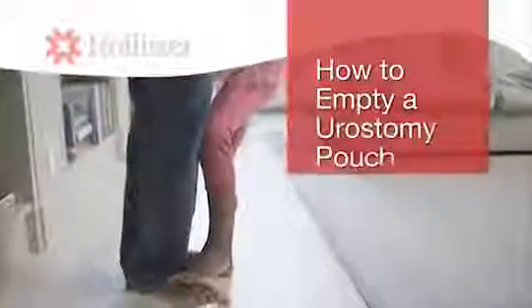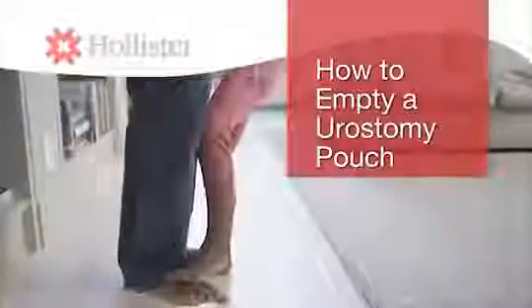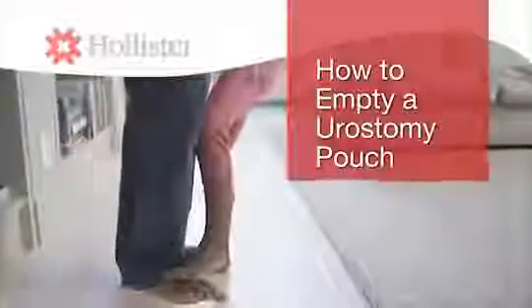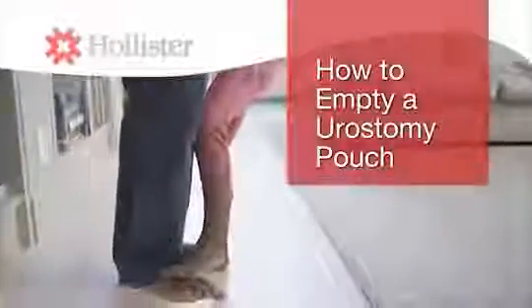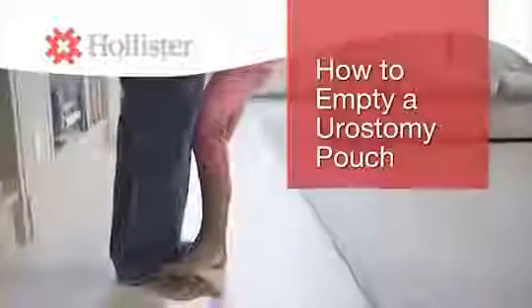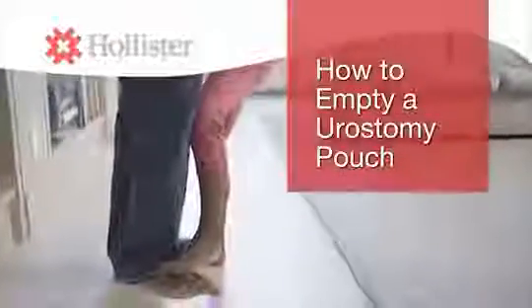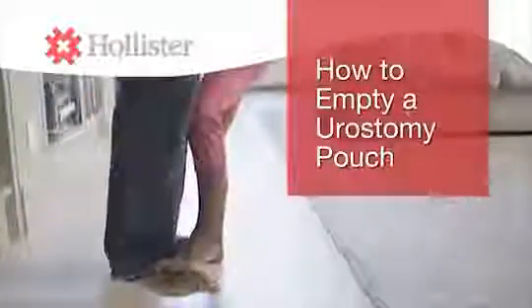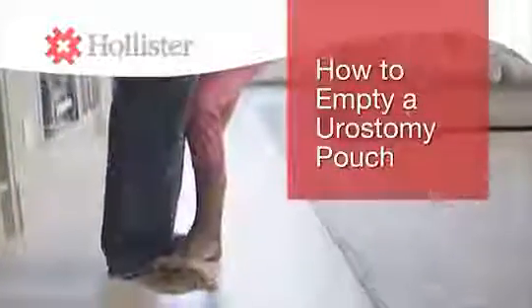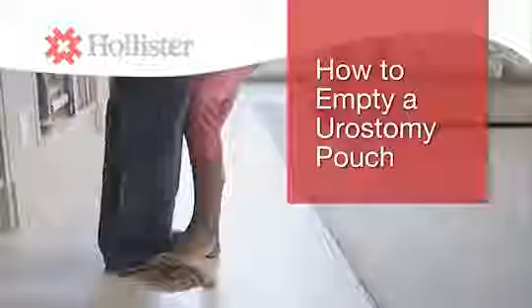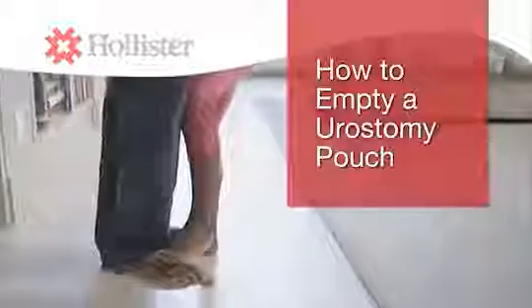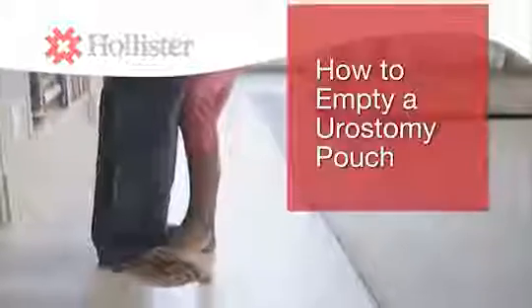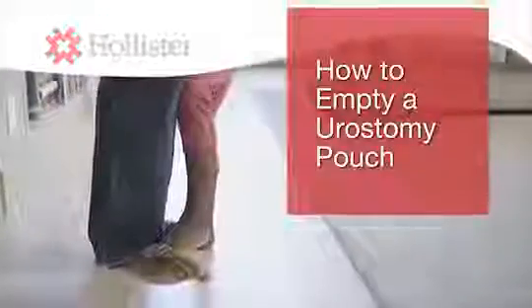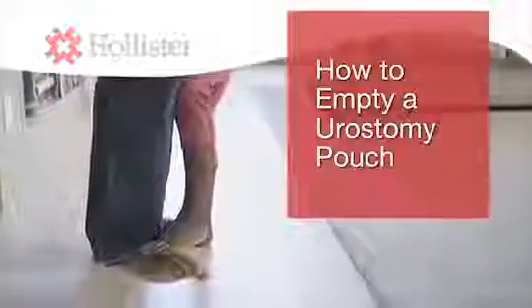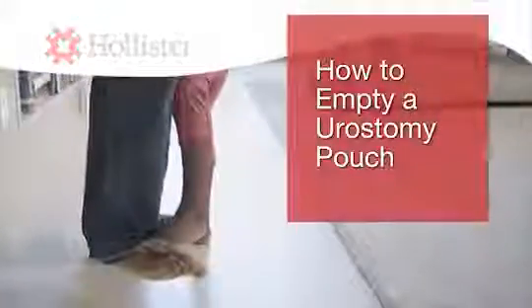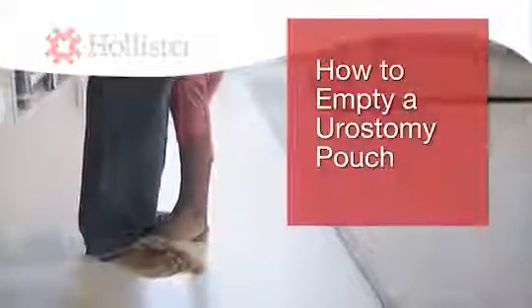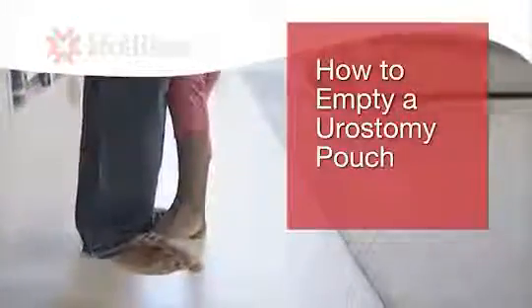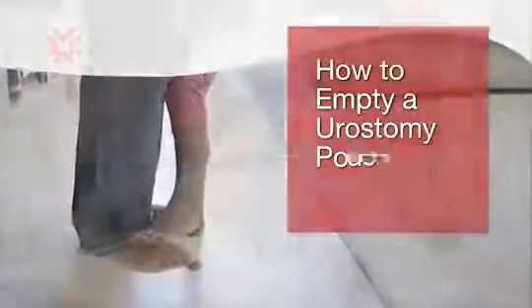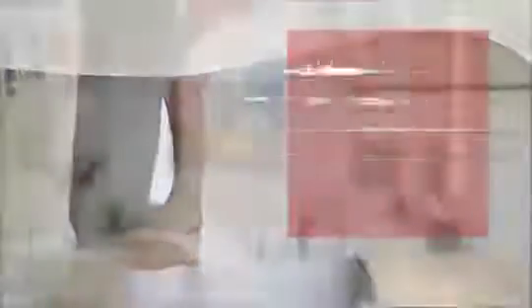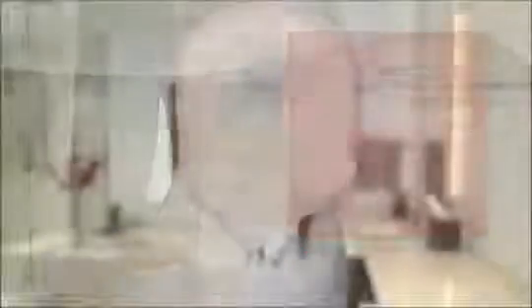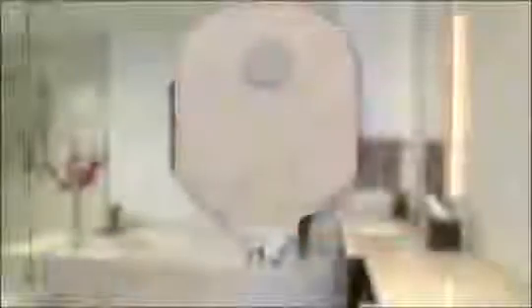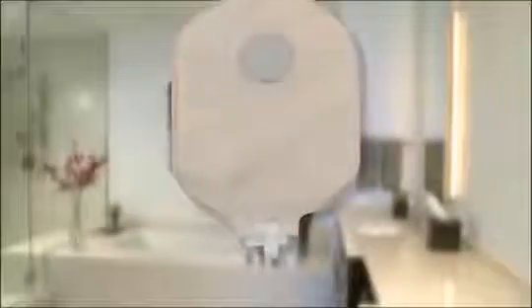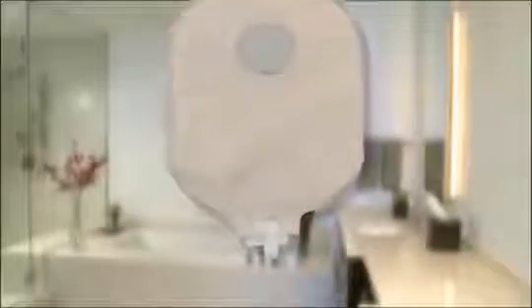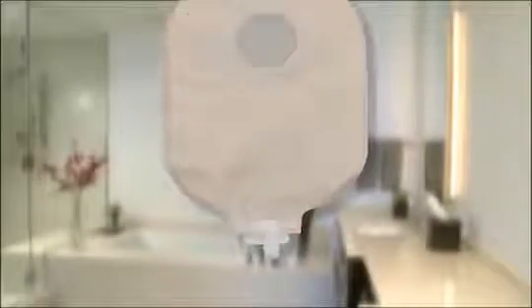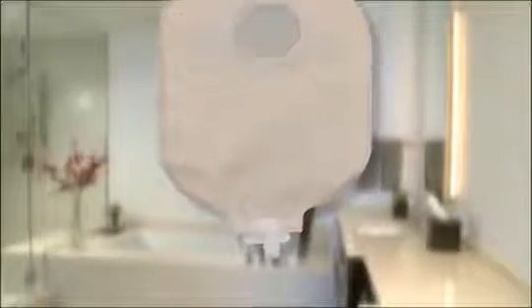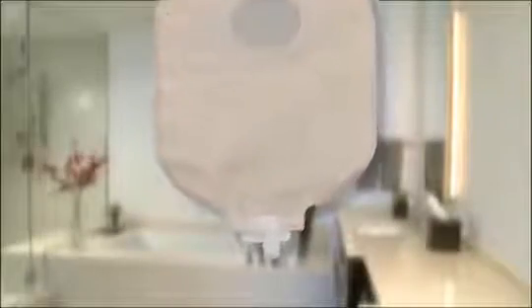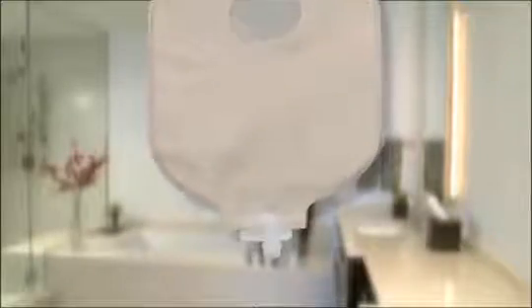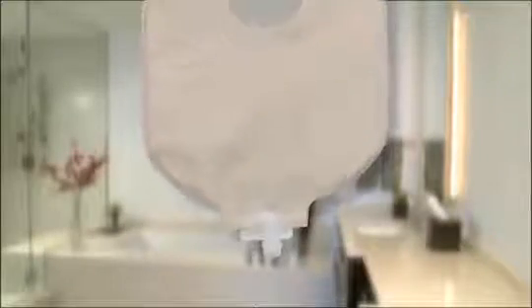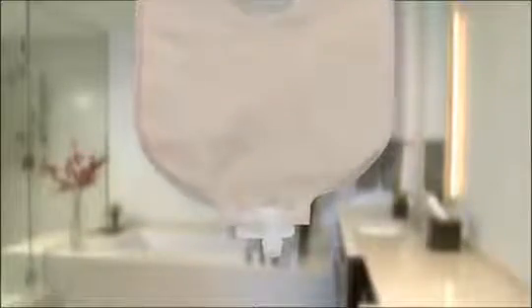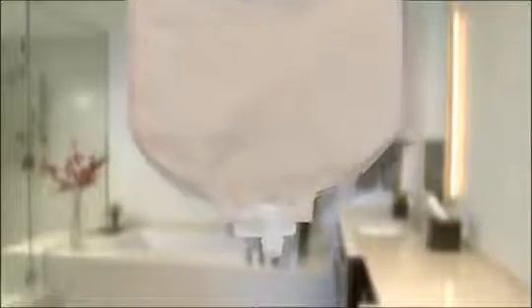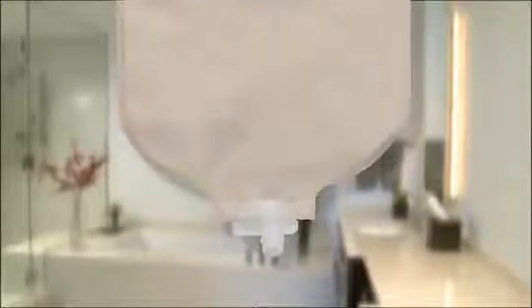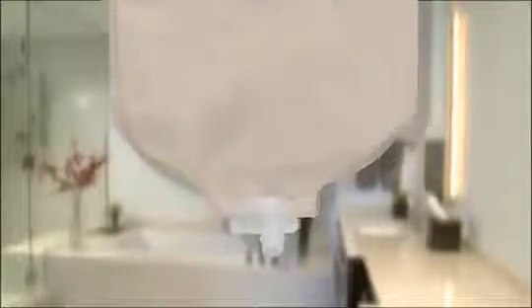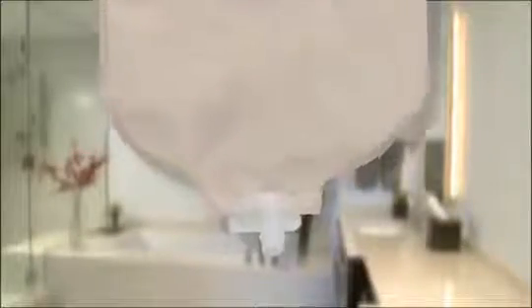A urostomy pouch will have a spout or tap at the bottom. Only urostomy pouches have this feature.